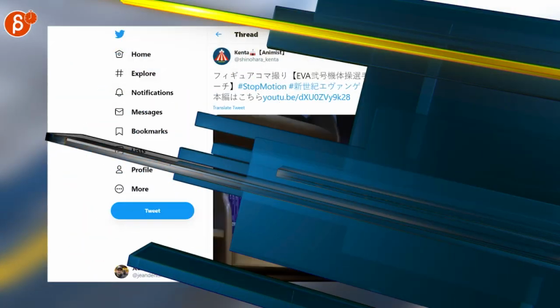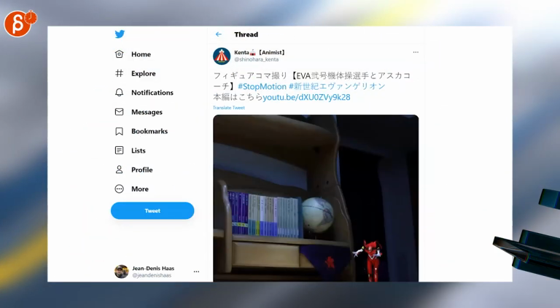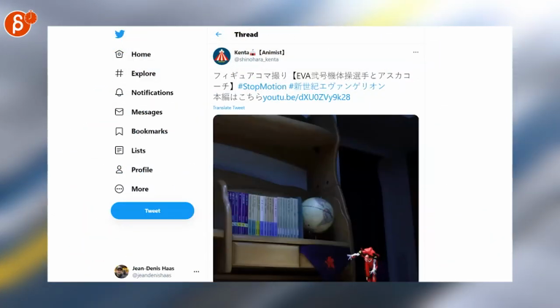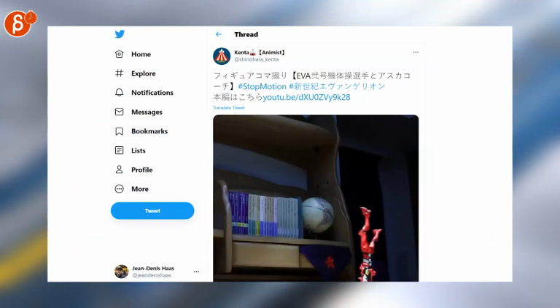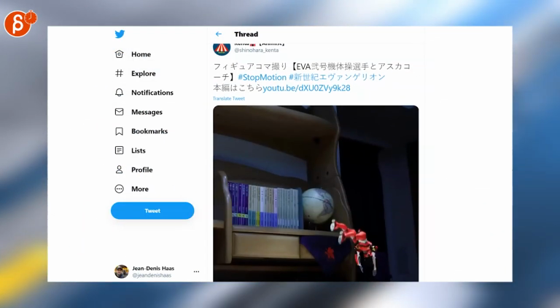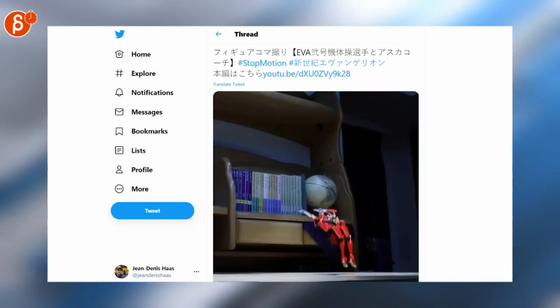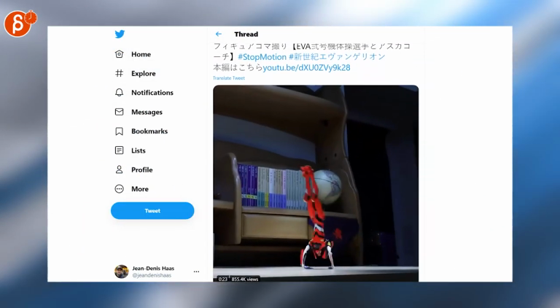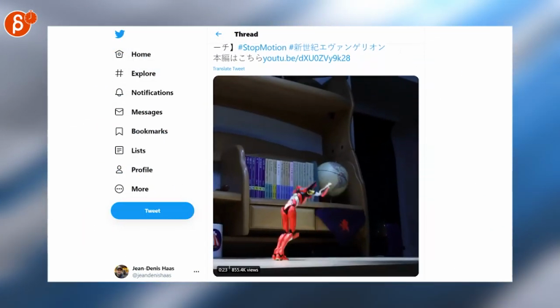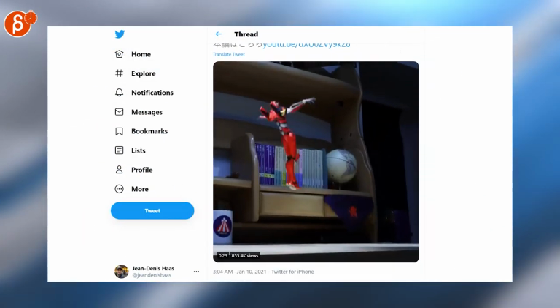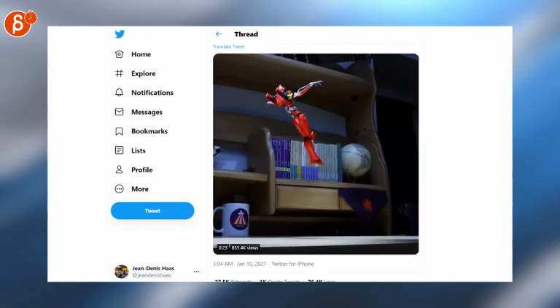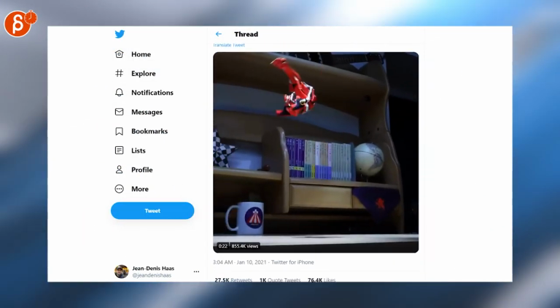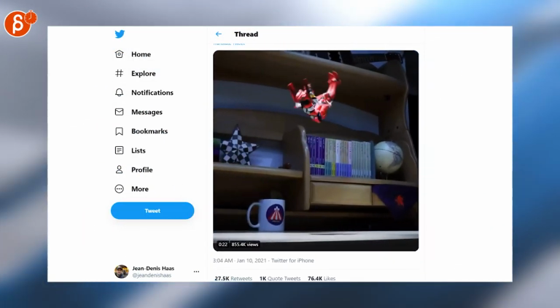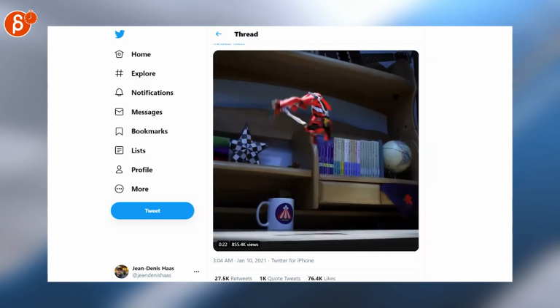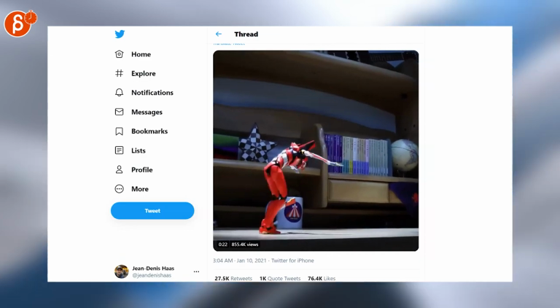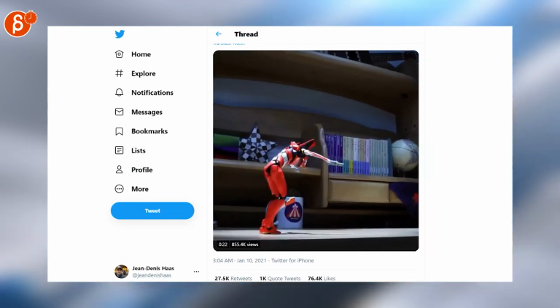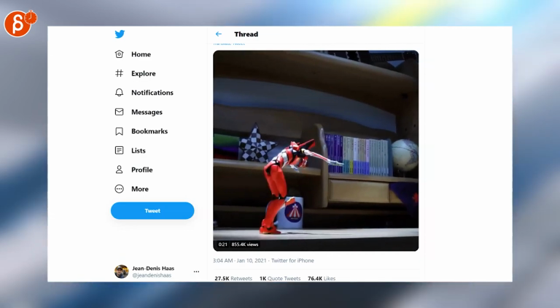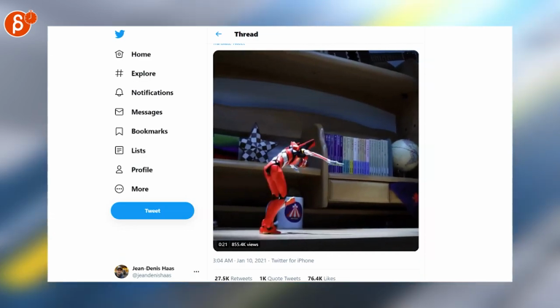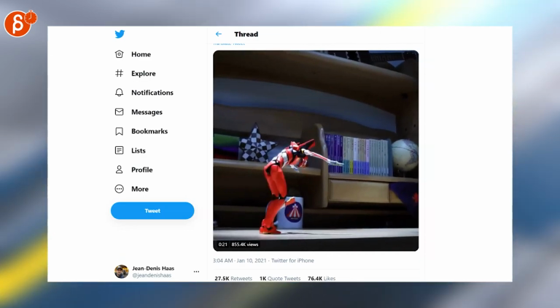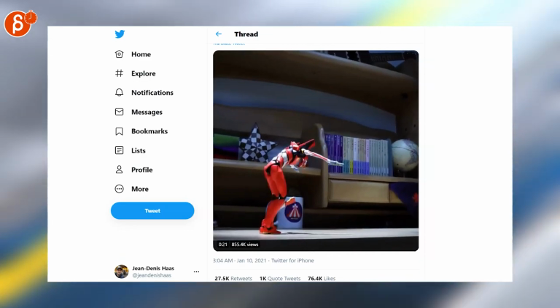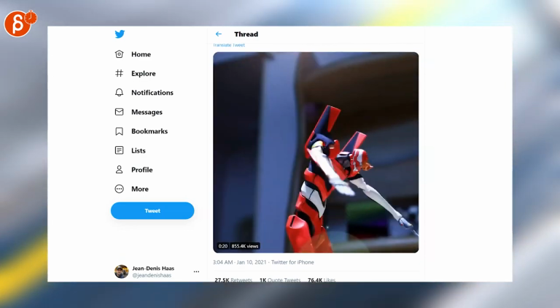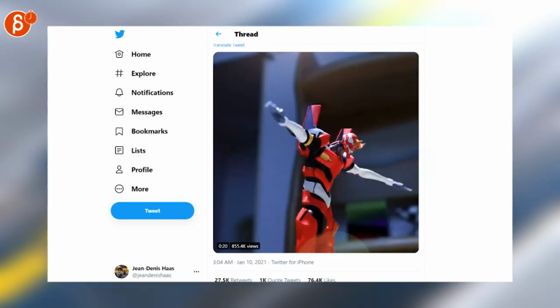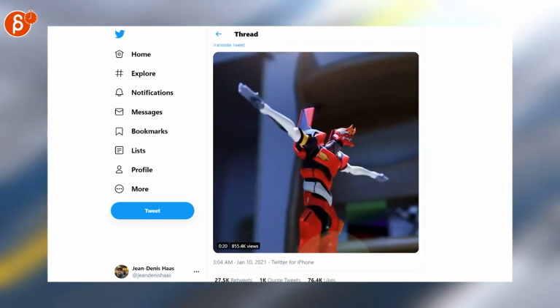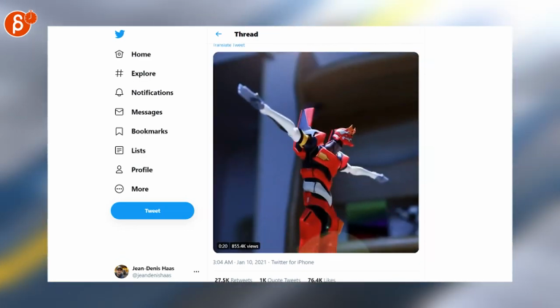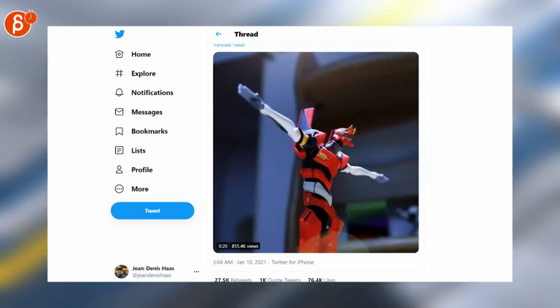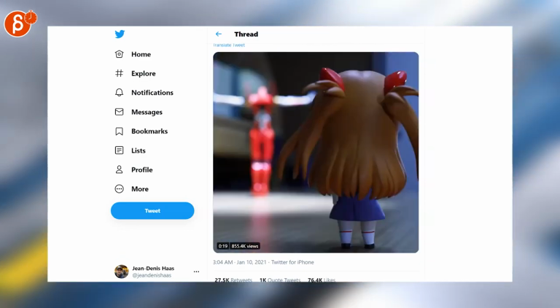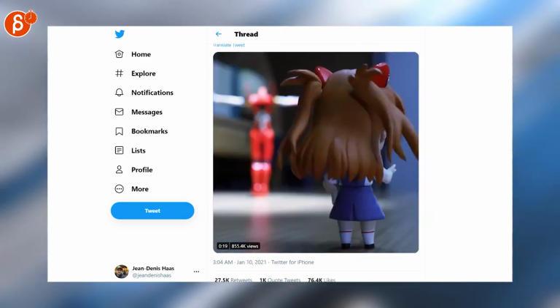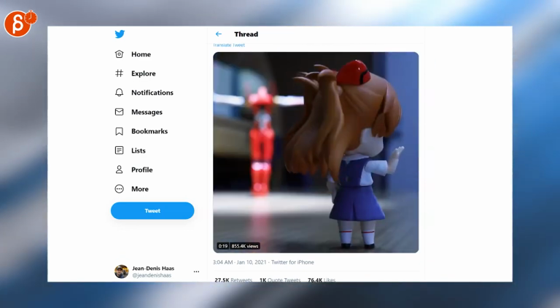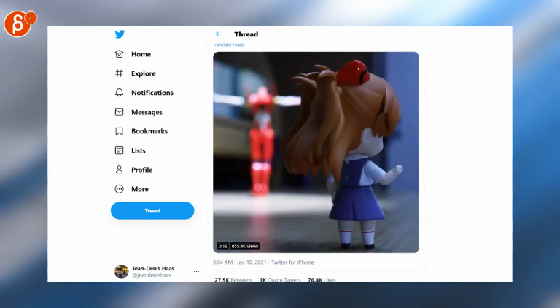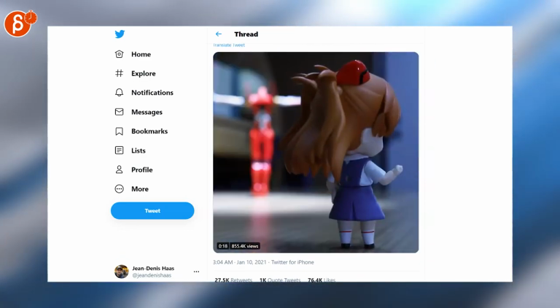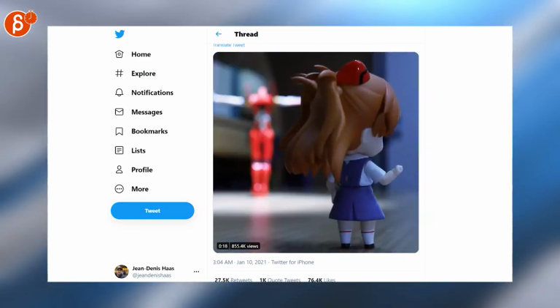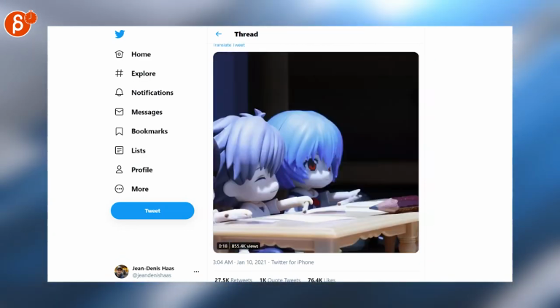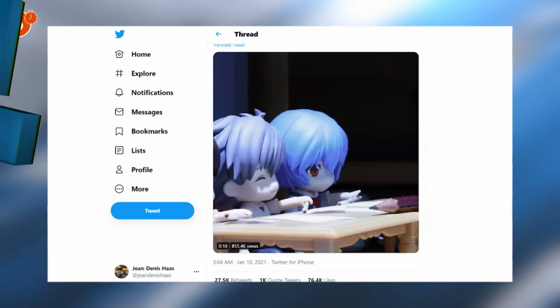Speaking of sweet, this is an absolutely banana stop motion clip. Absolutely fantastic — I encourage you to watch the whole thing.